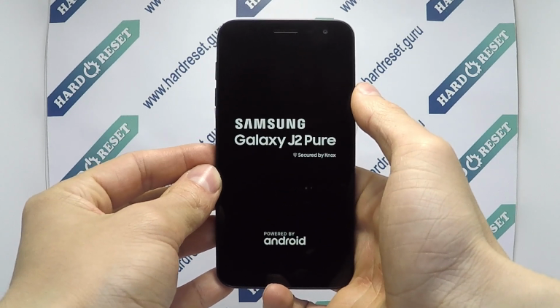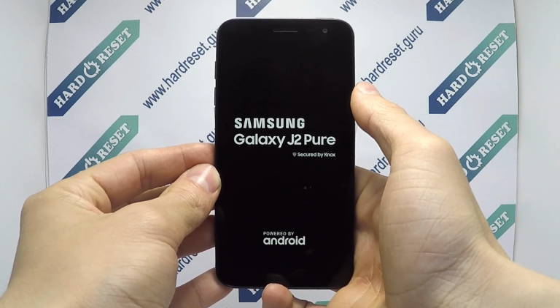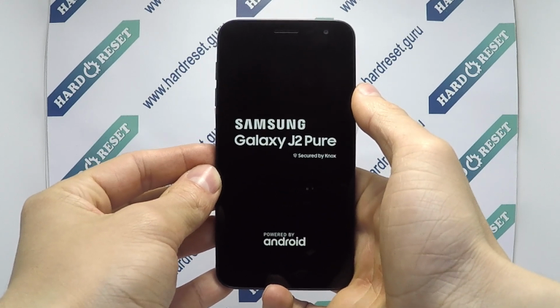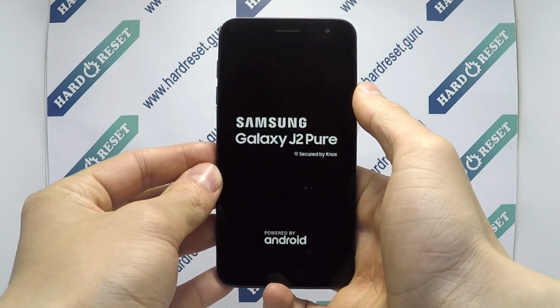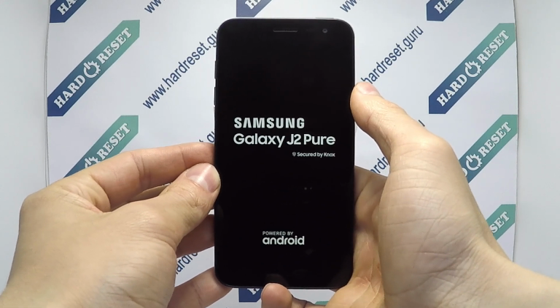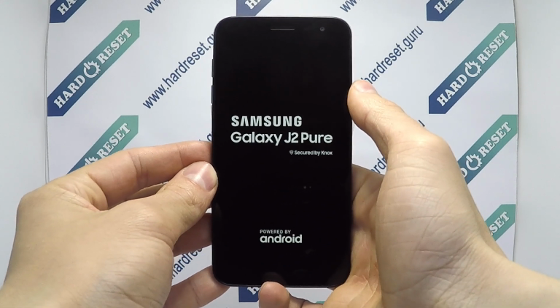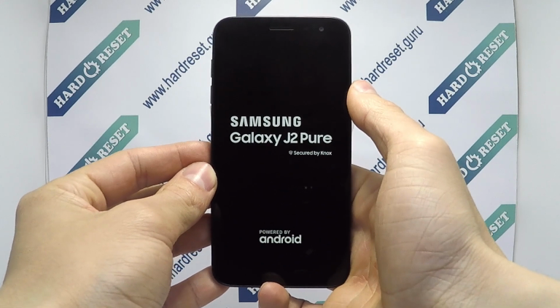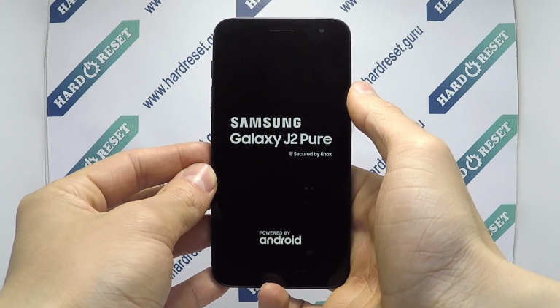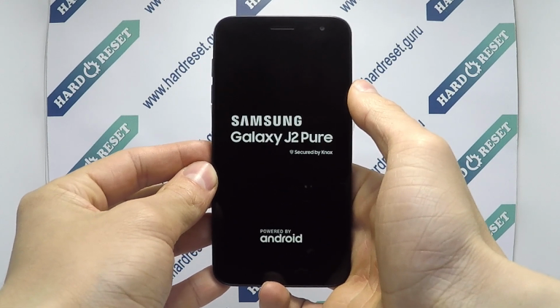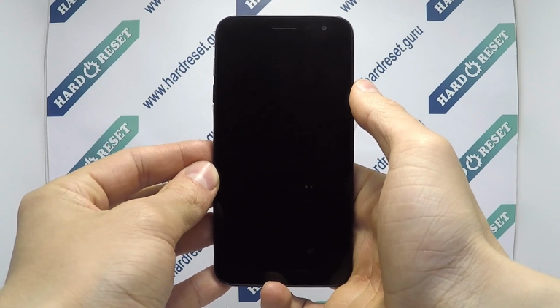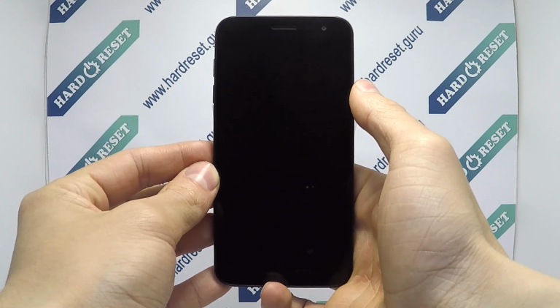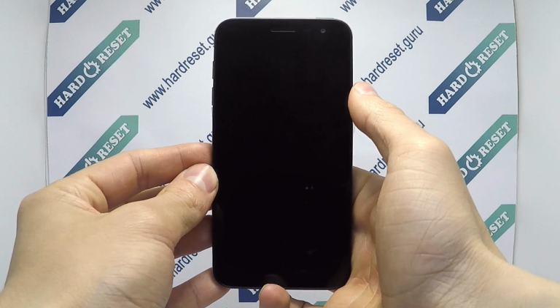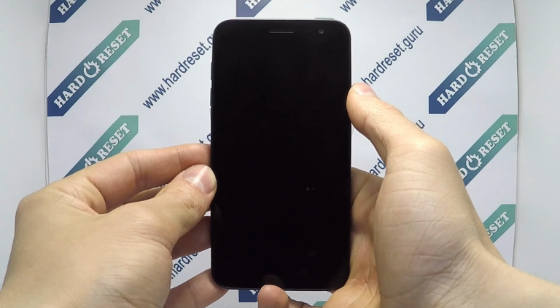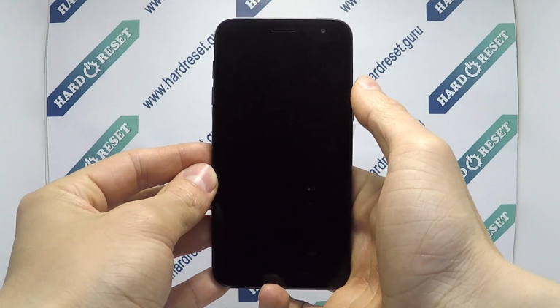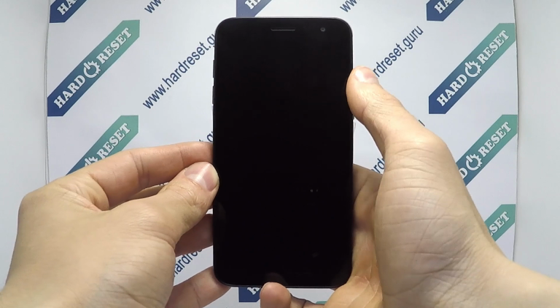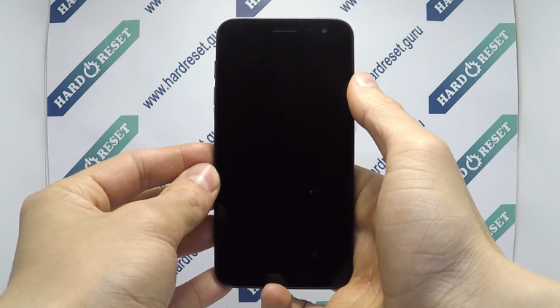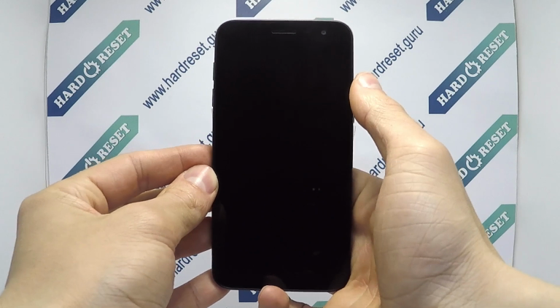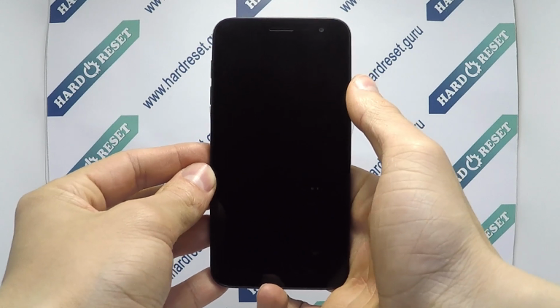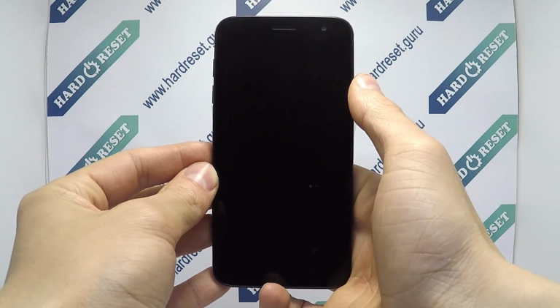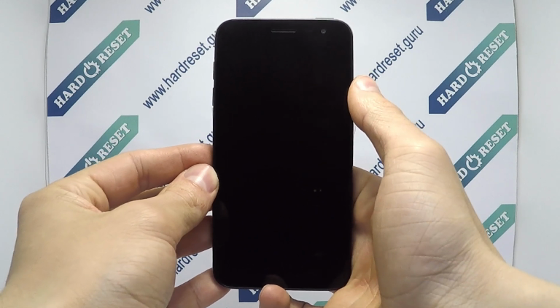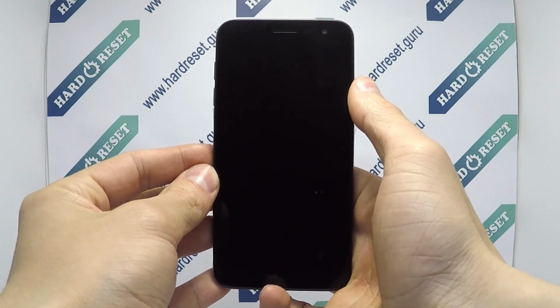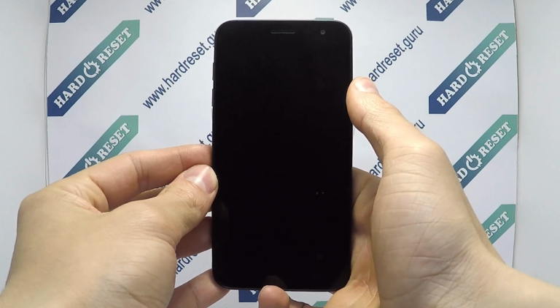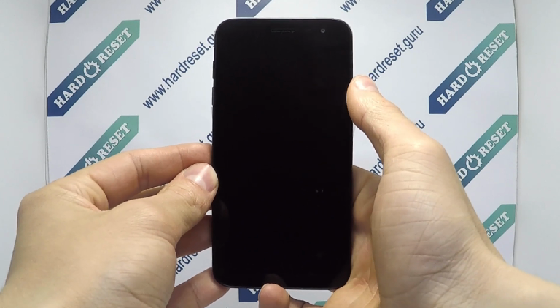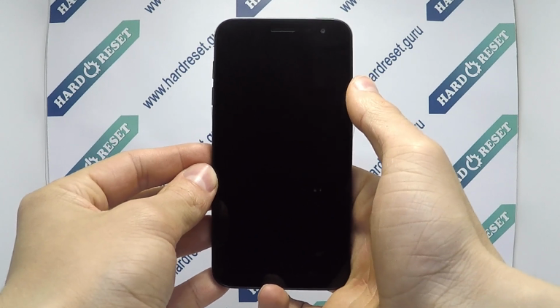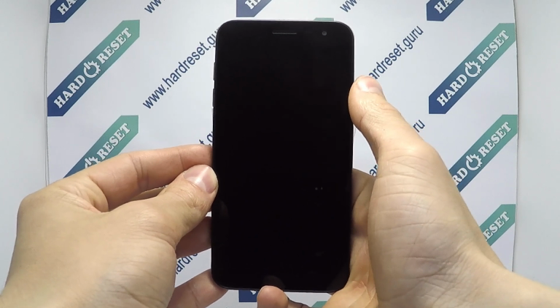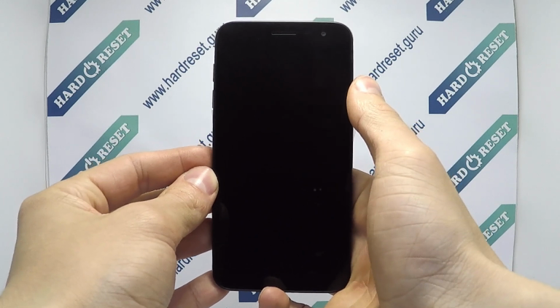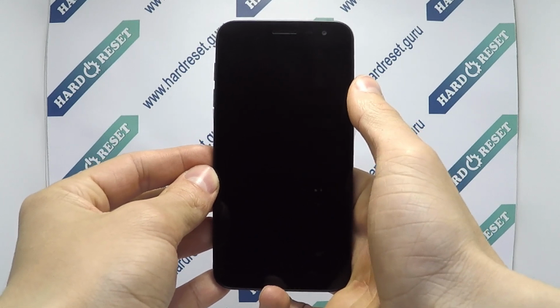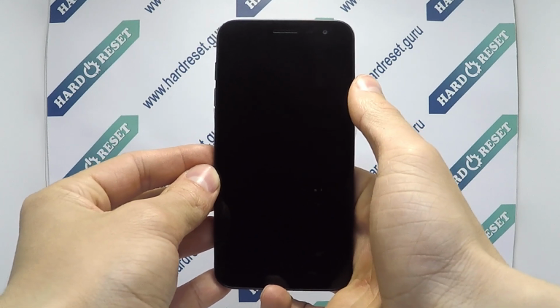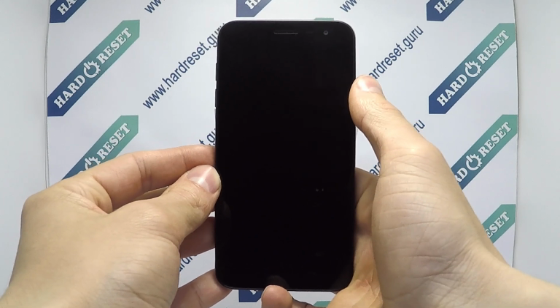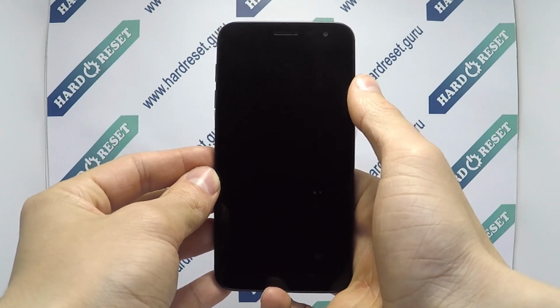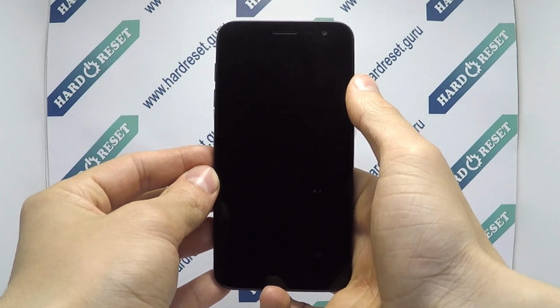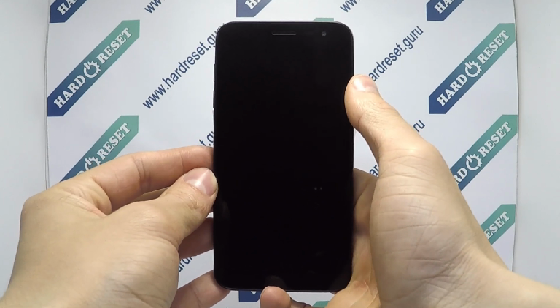The hard reset is now completed successfully. Subscribe to our YouTube channel and rate the video.